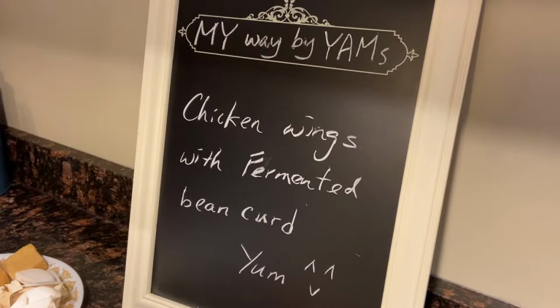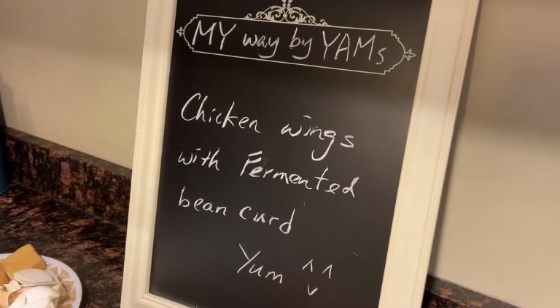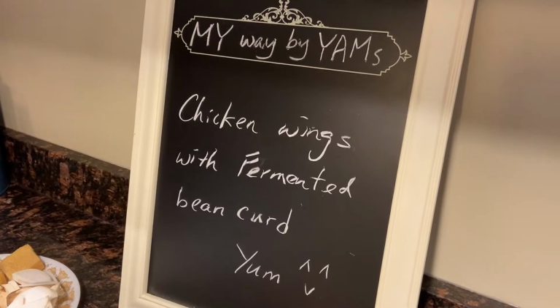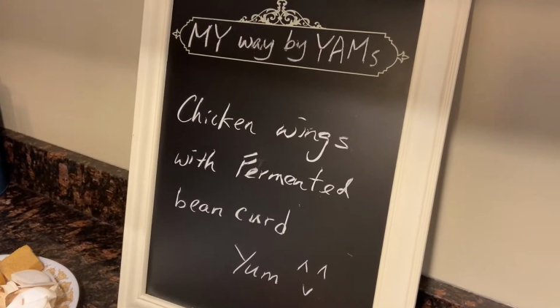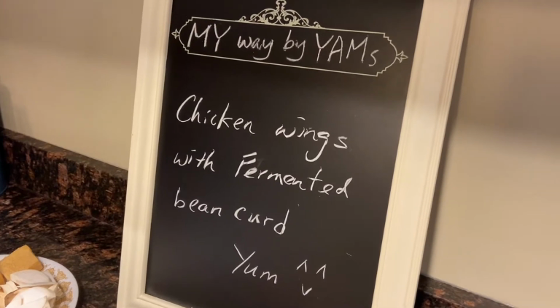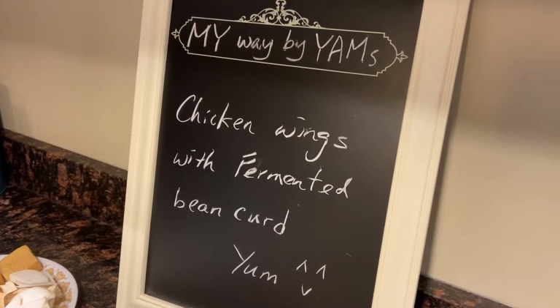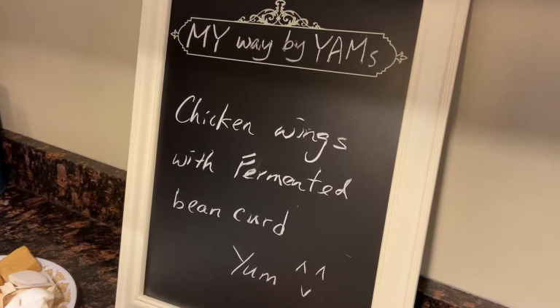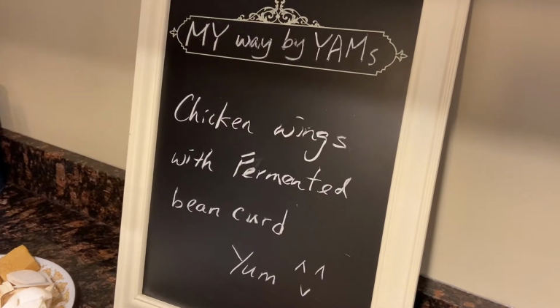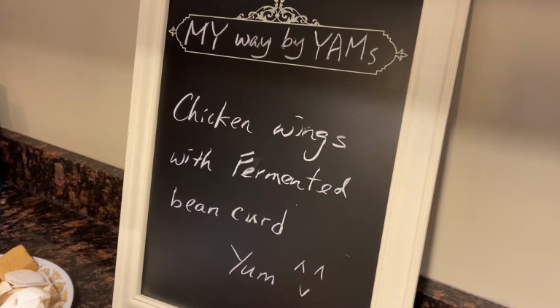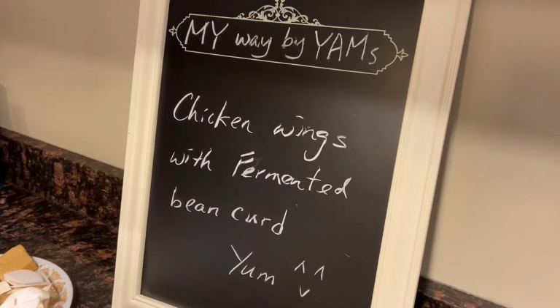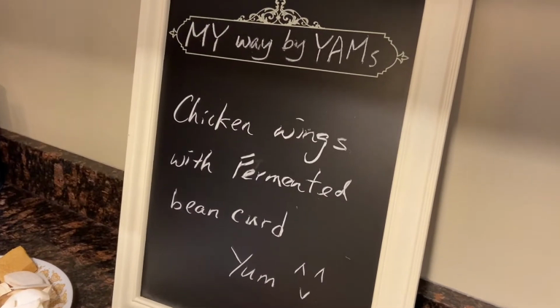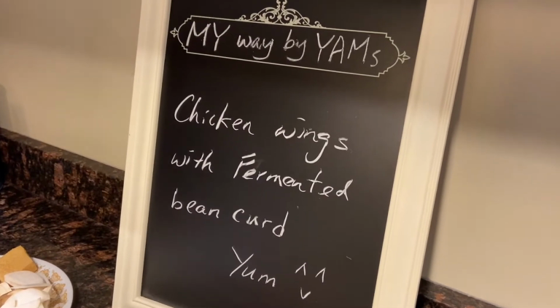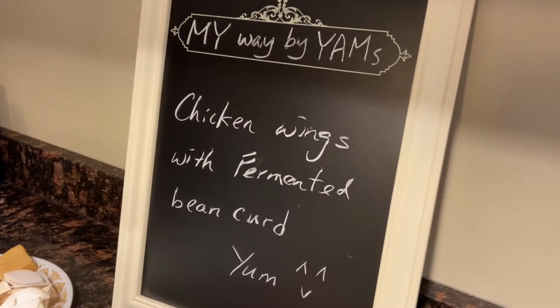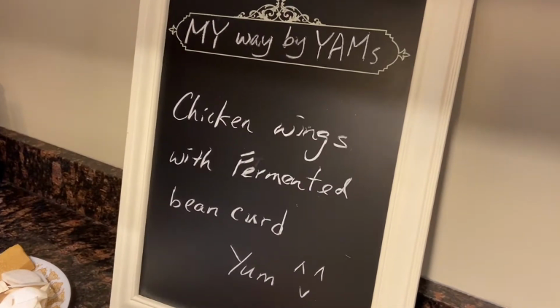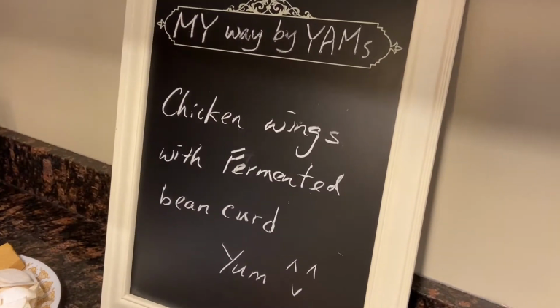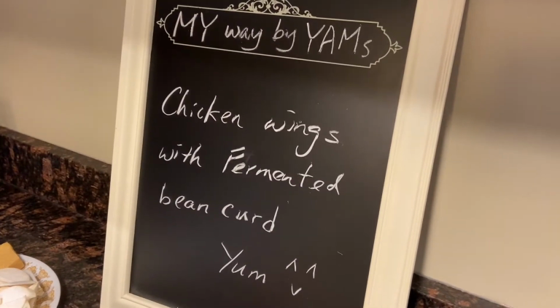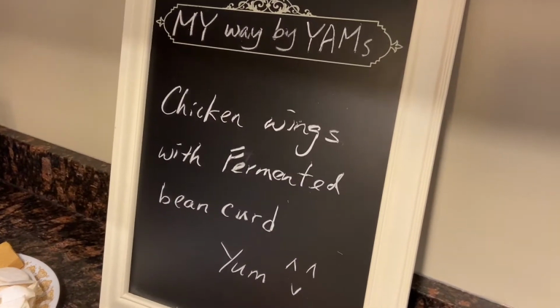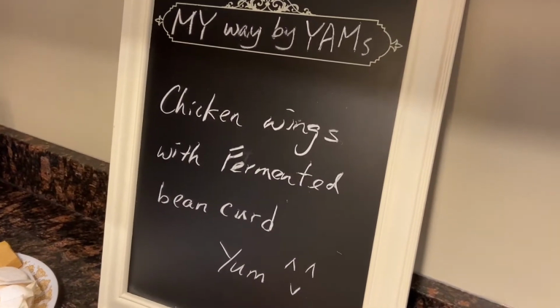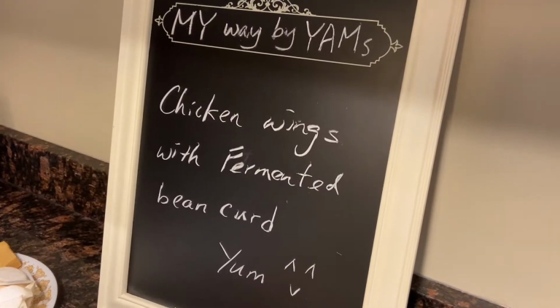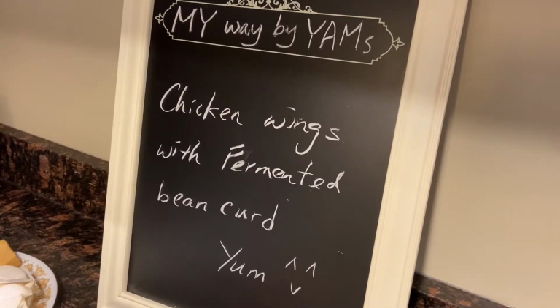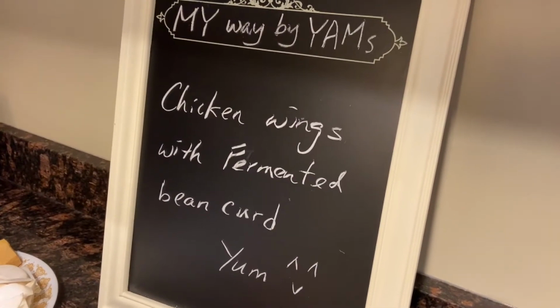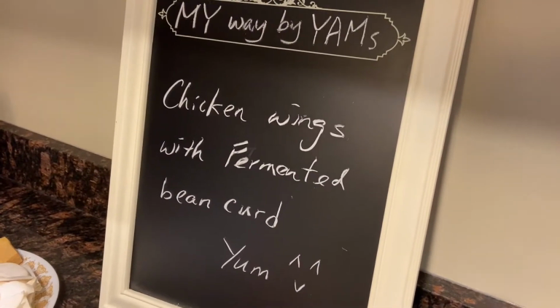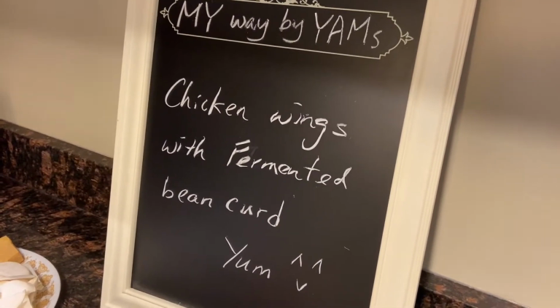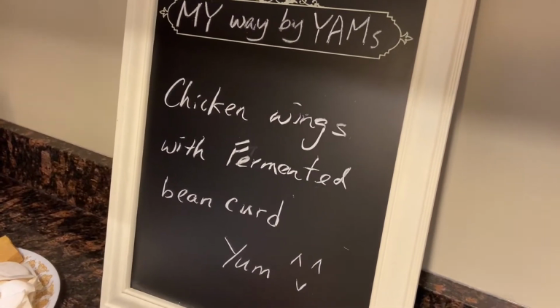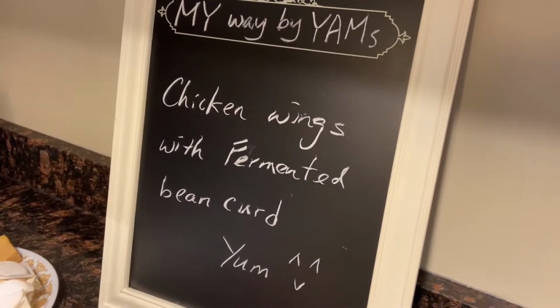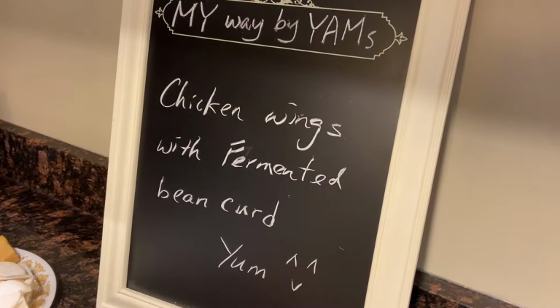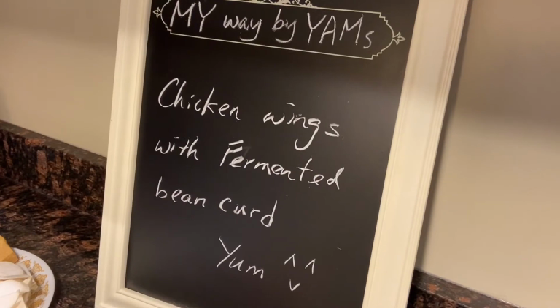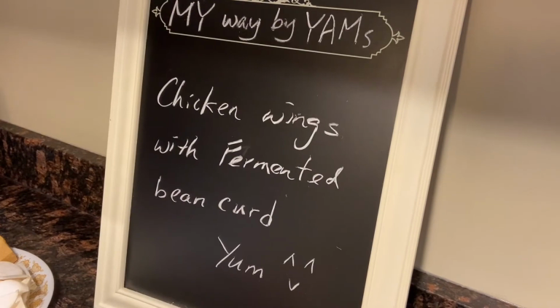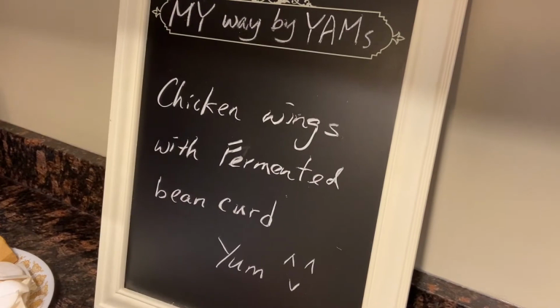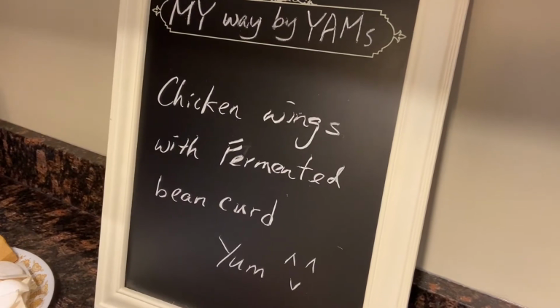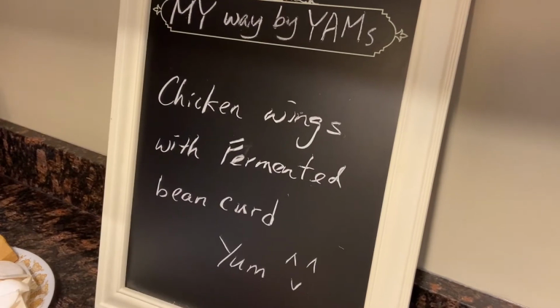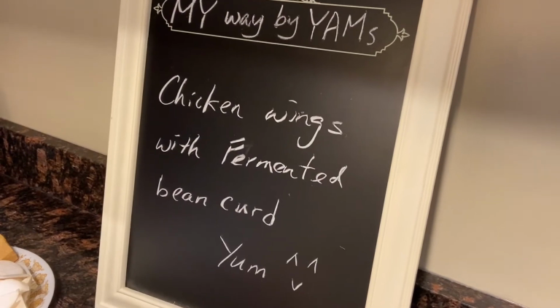Hi, welcome to My Way By Yams. Today we are going to cook chicken wings with fermented bean curd.